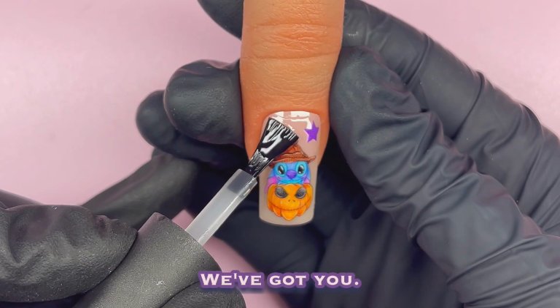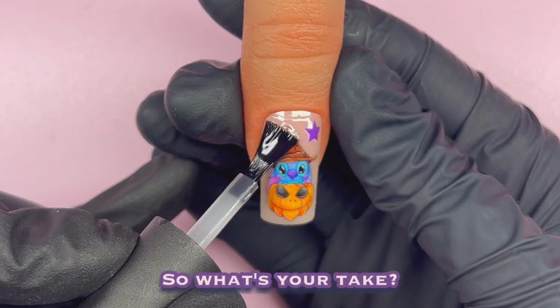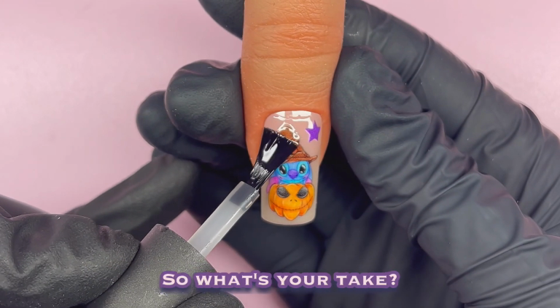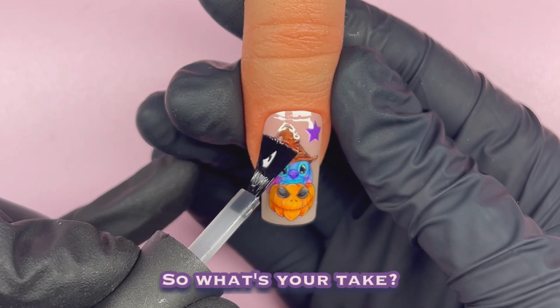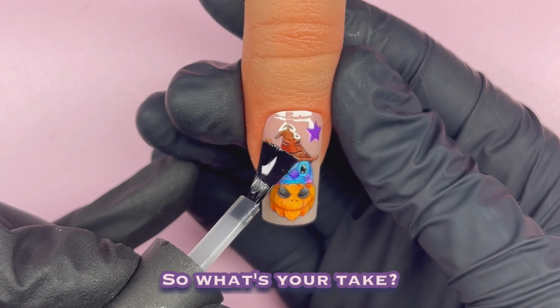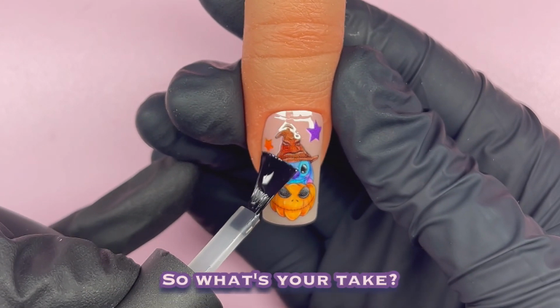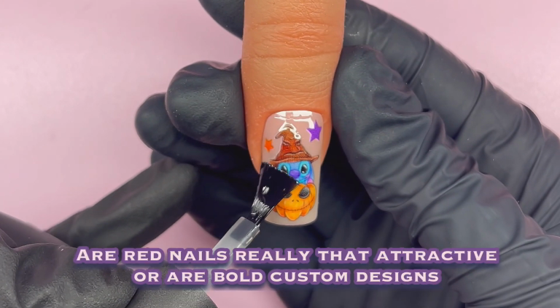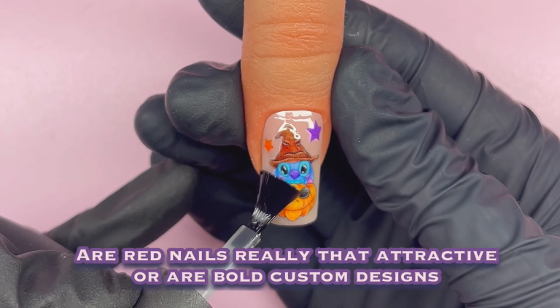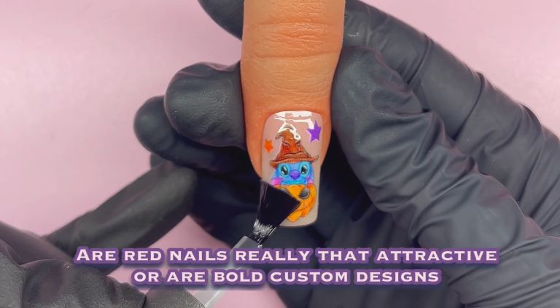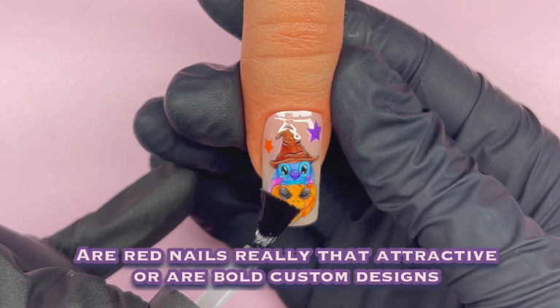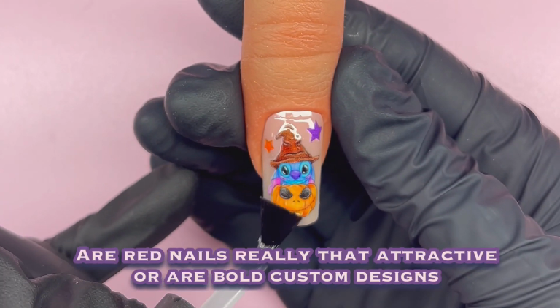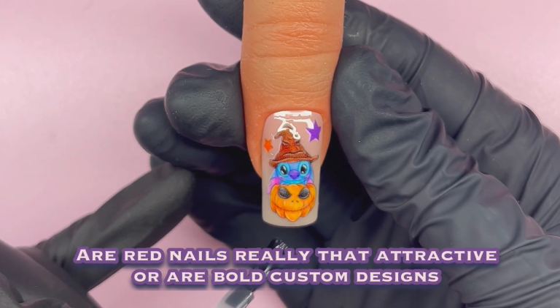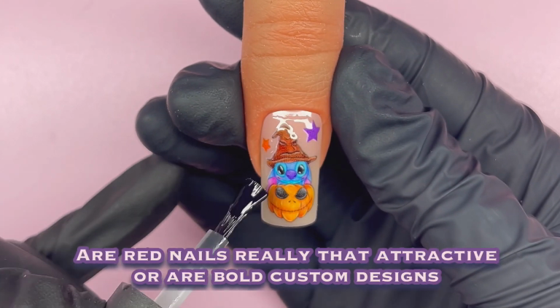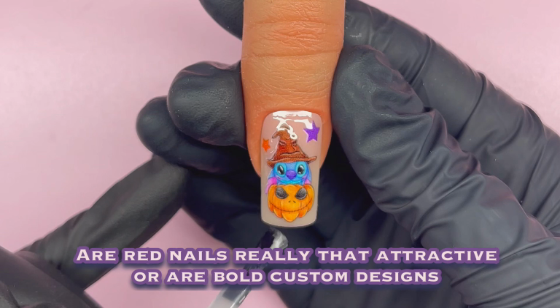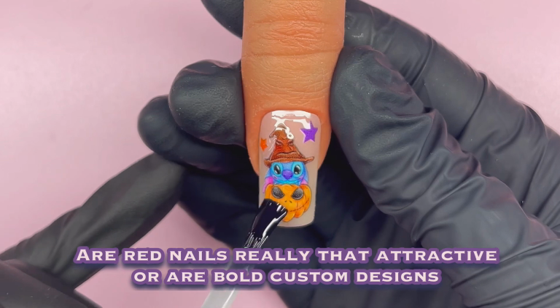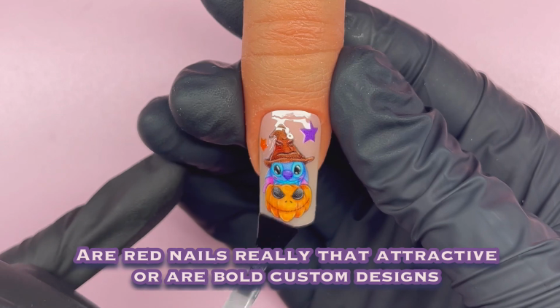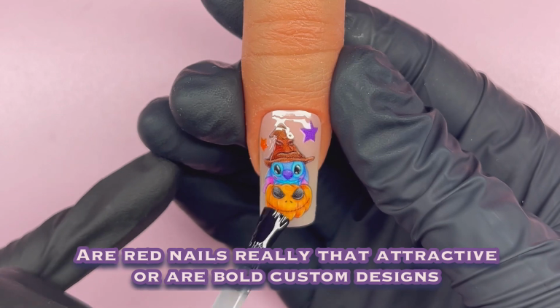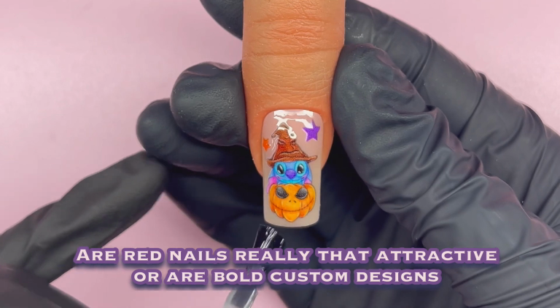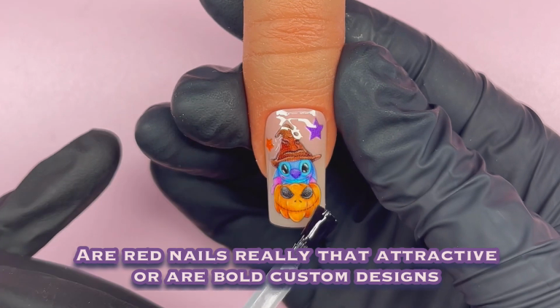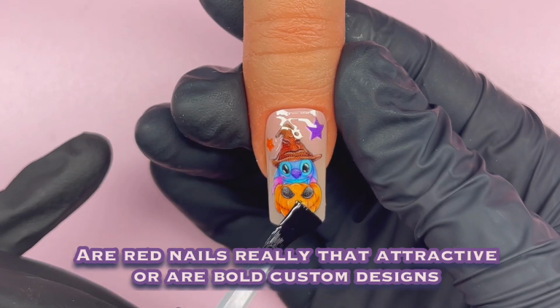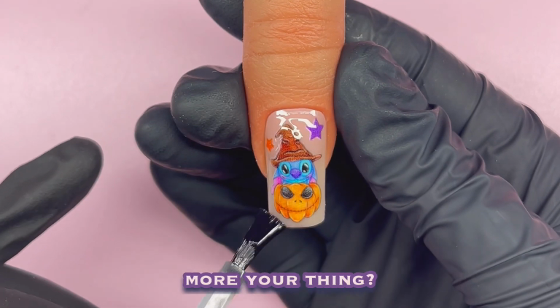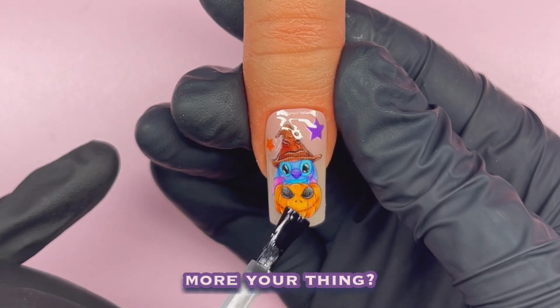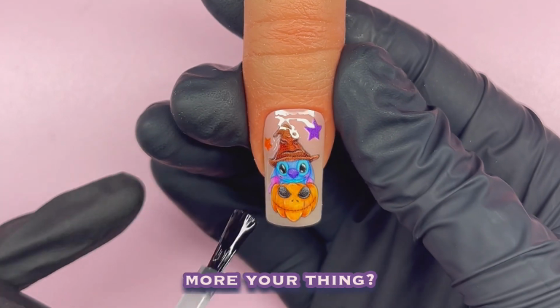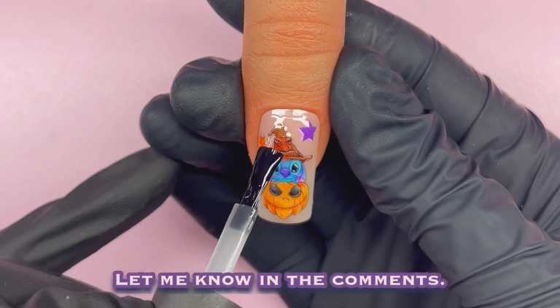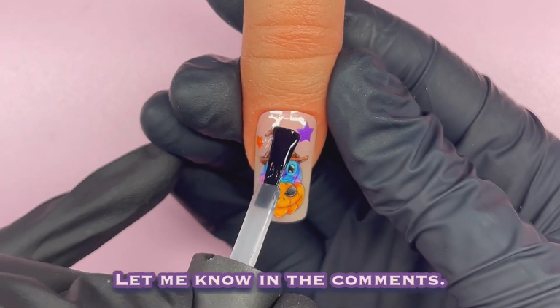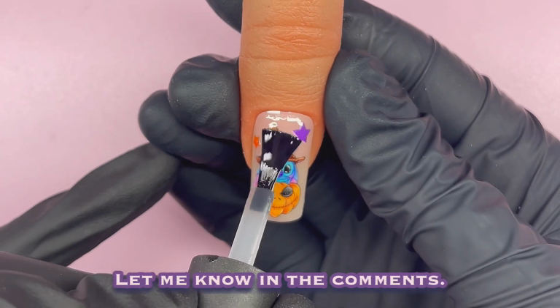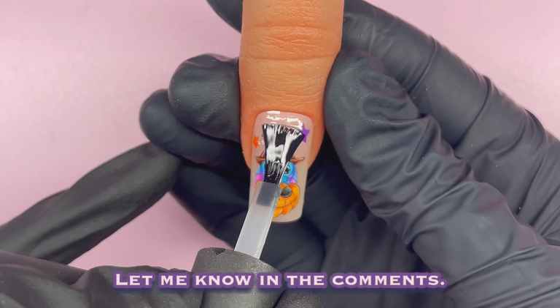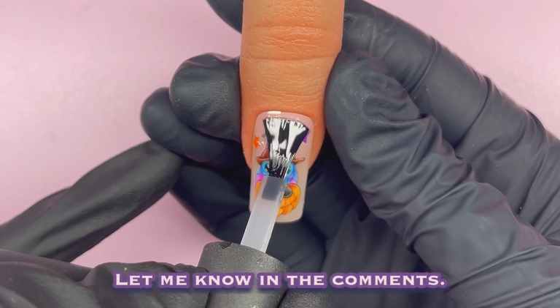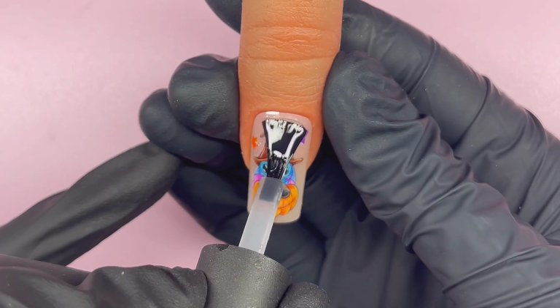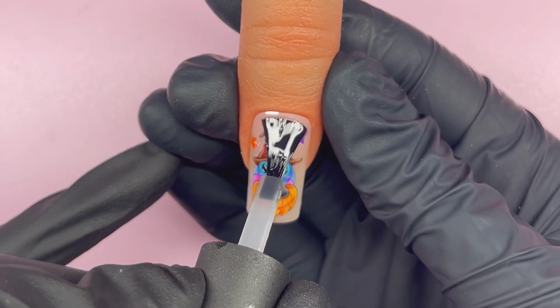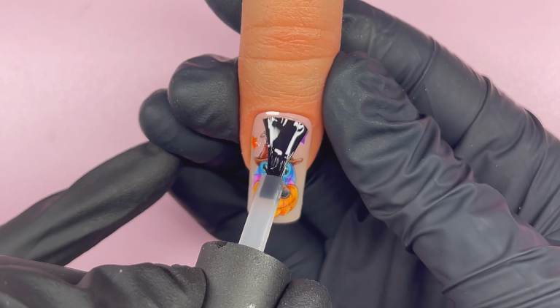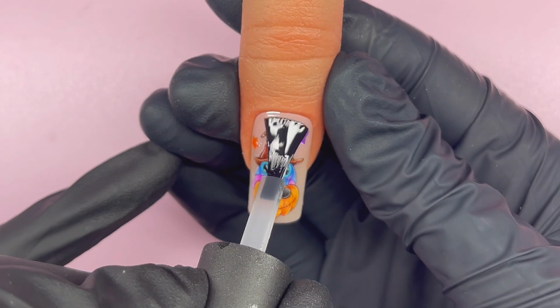So what's your take? Are red nails really that attractive, or are bold custom designs more your thing? Let me know in the comments.